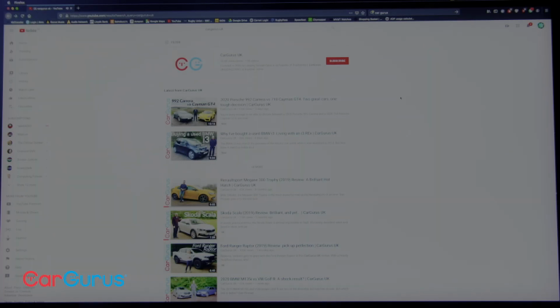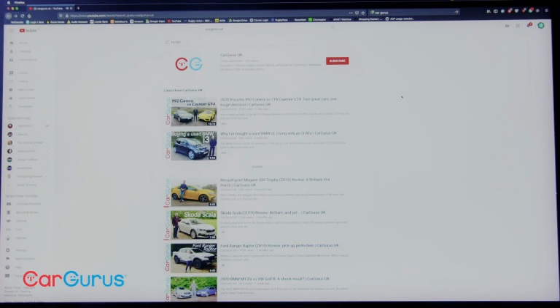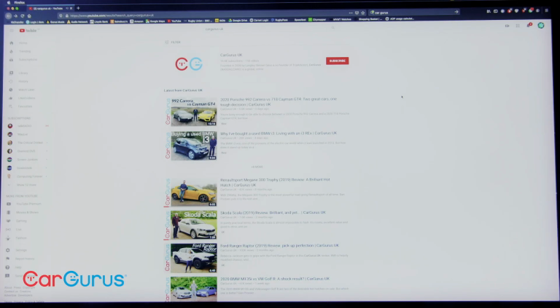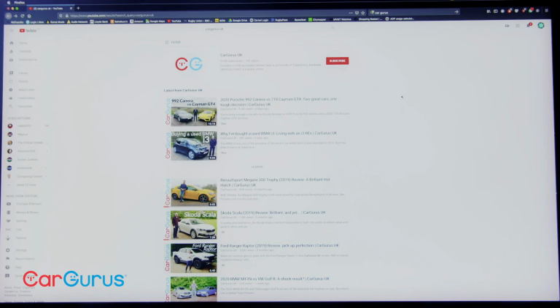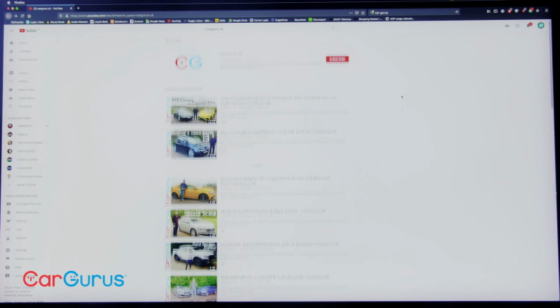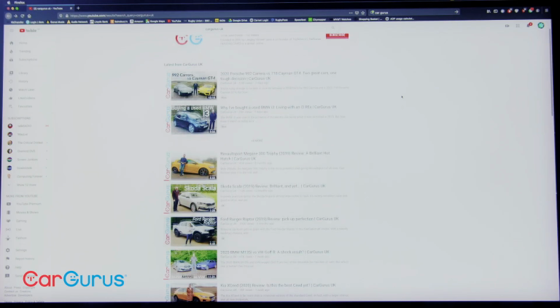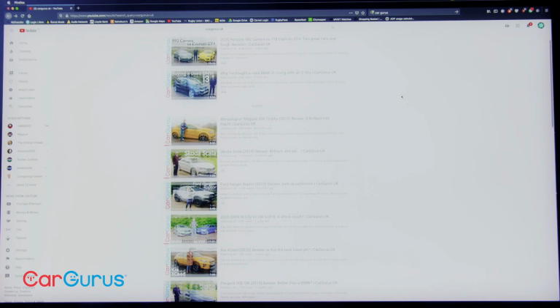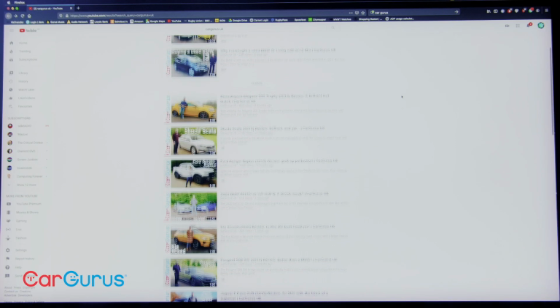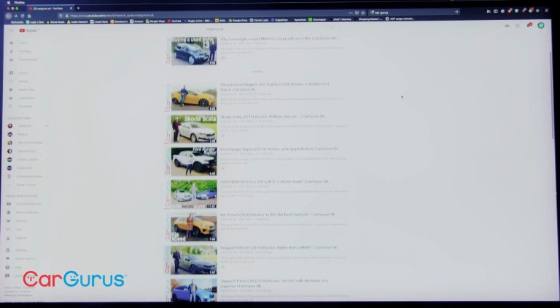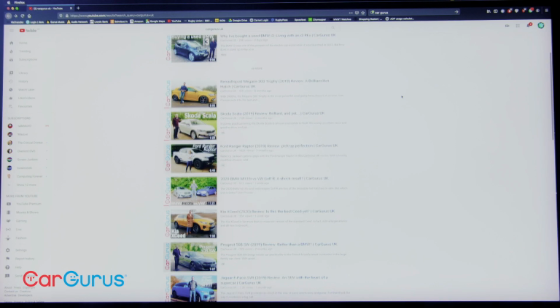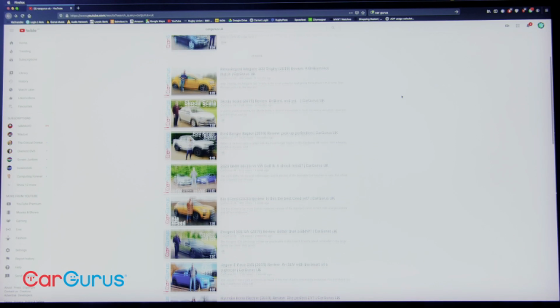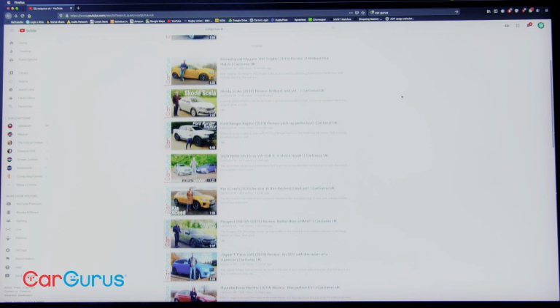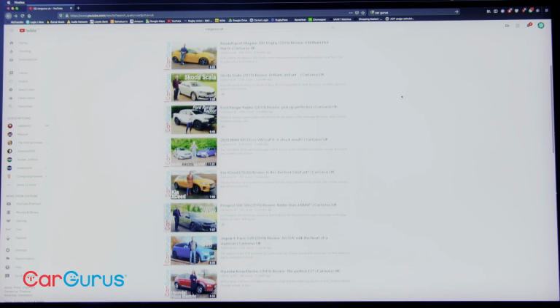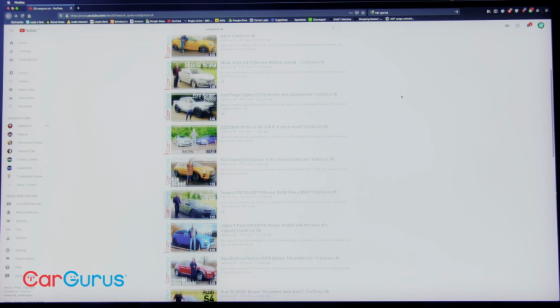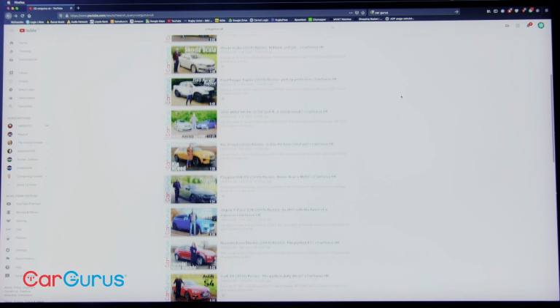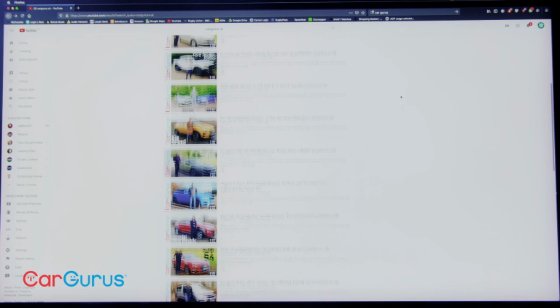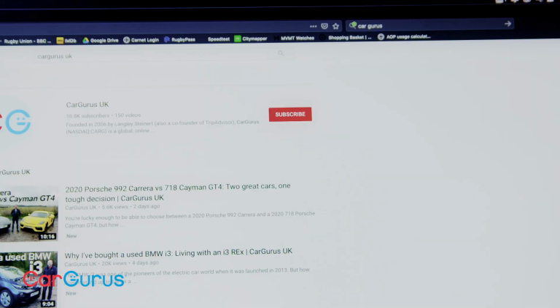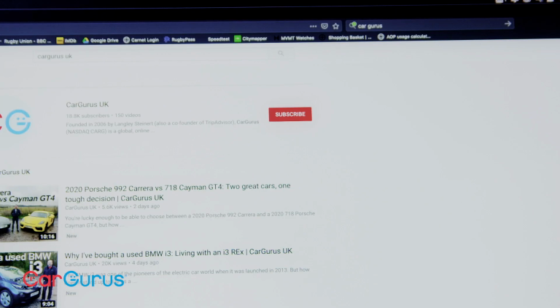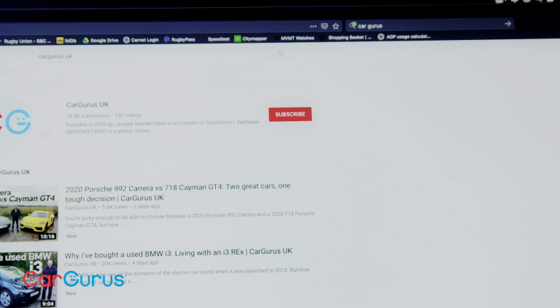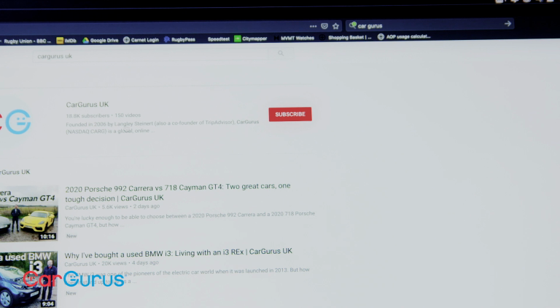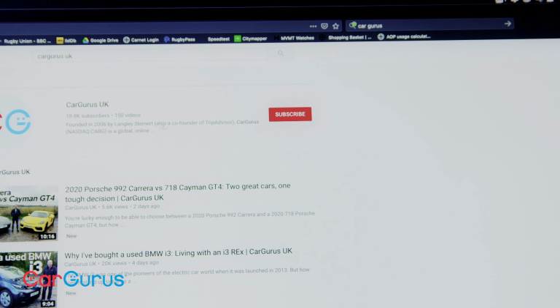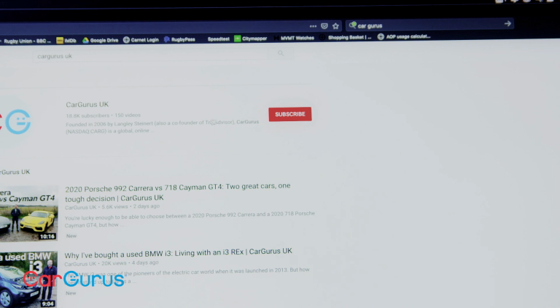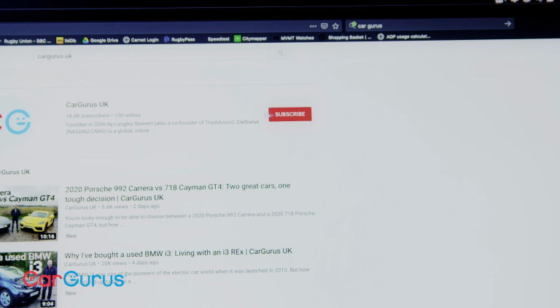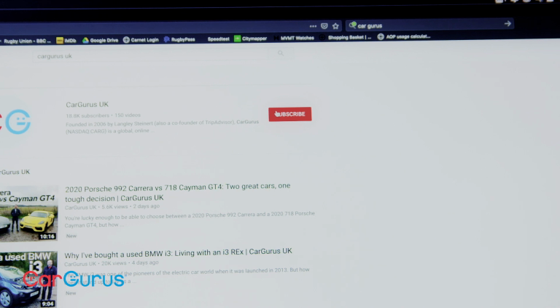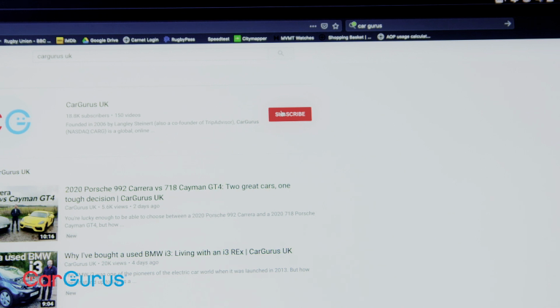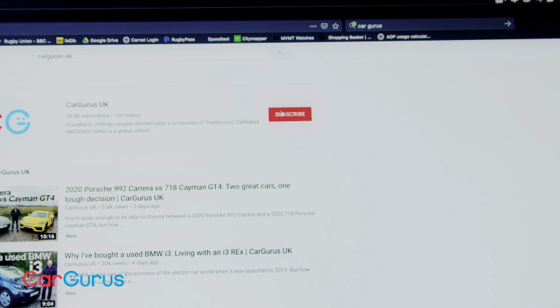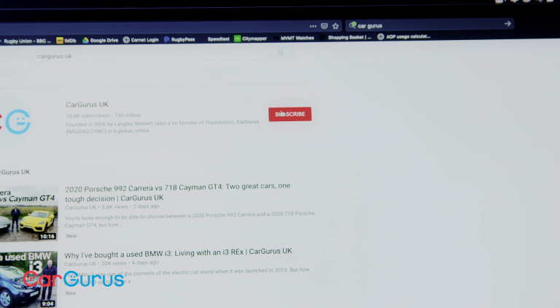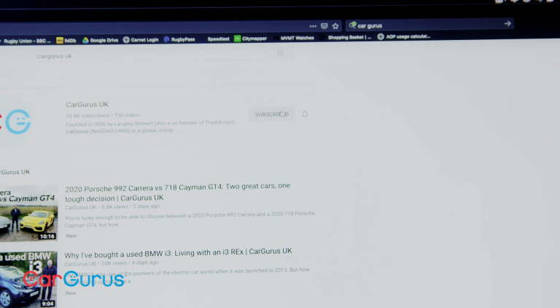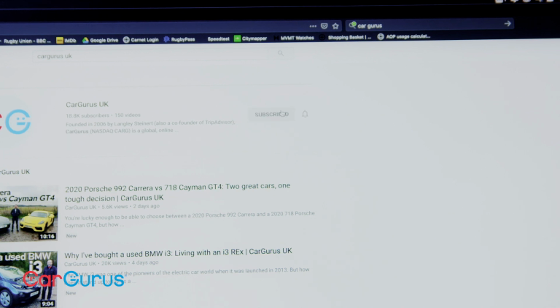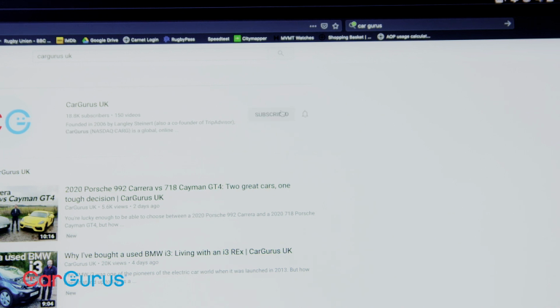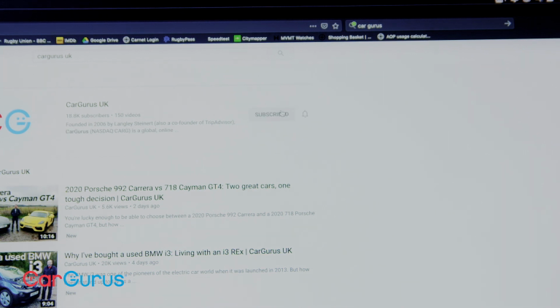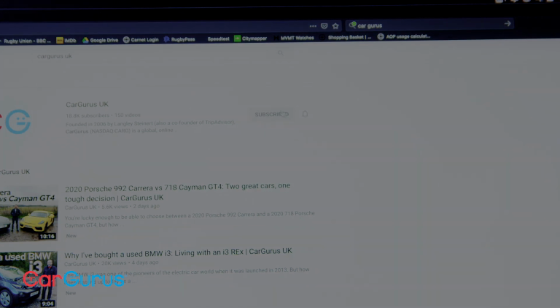Before we get stuck in, have you subscribed to the CarGurus YouTube channel yet? Tap that subscribe button.